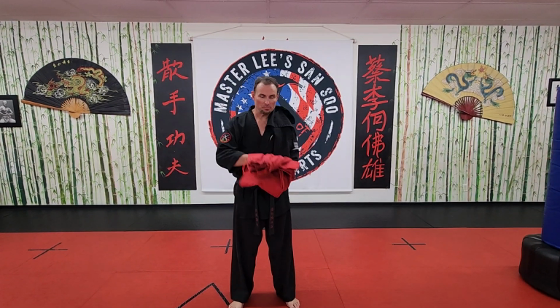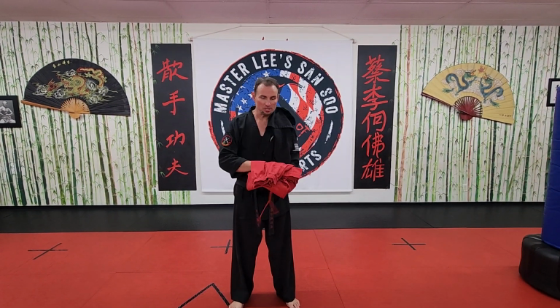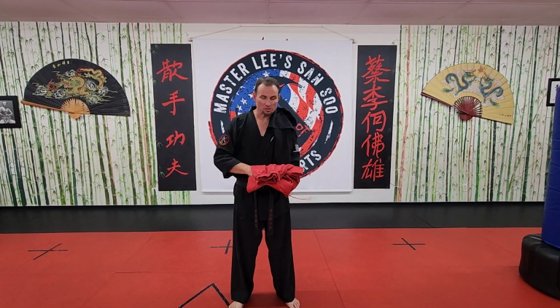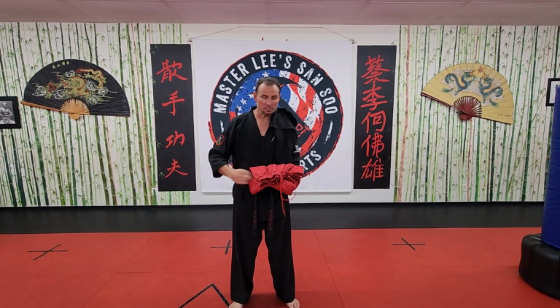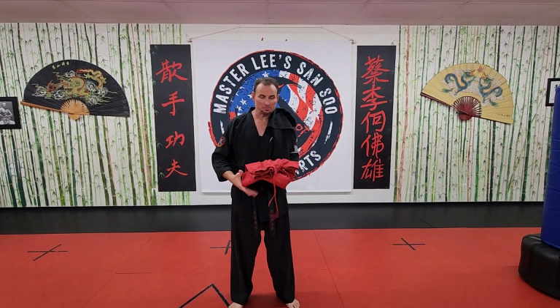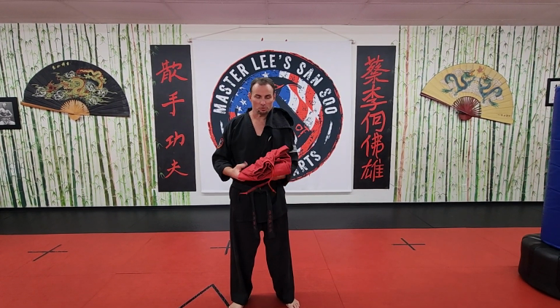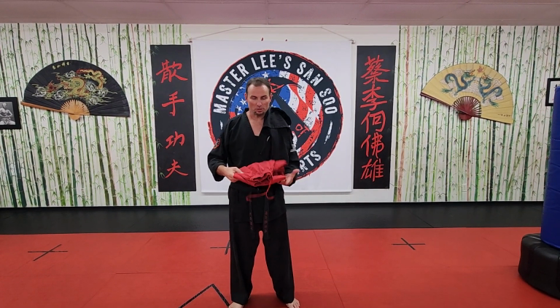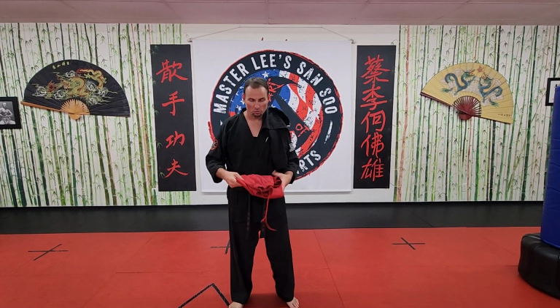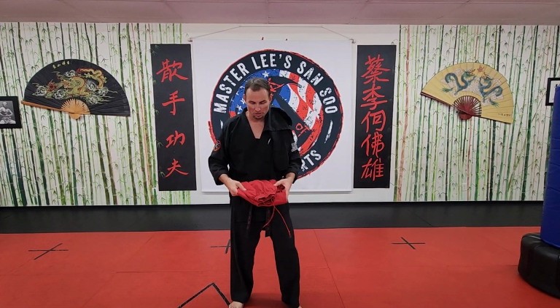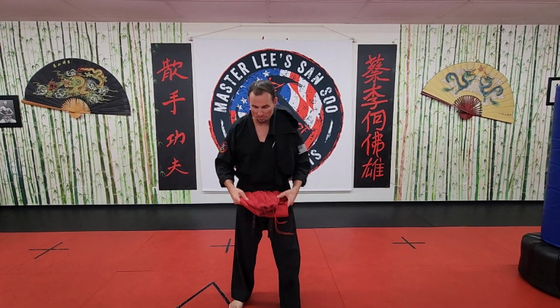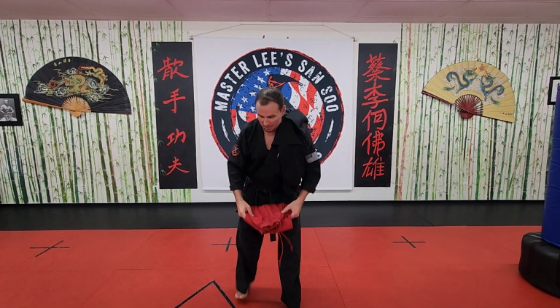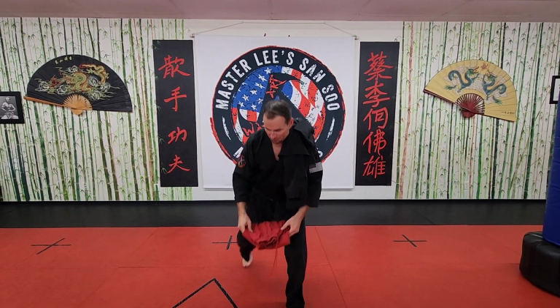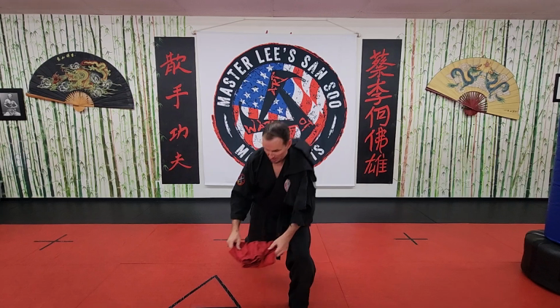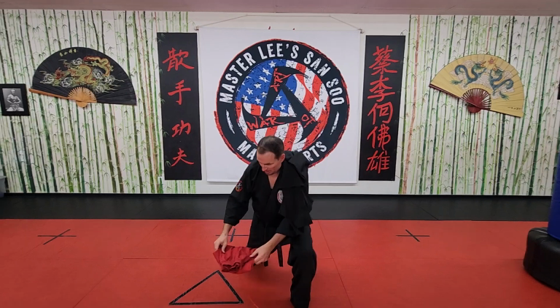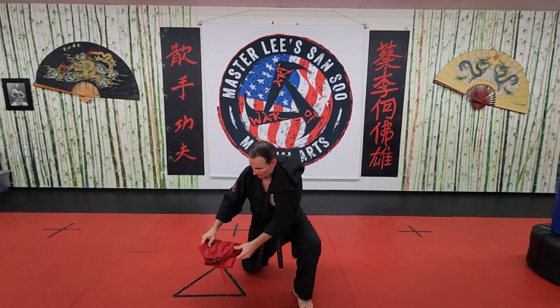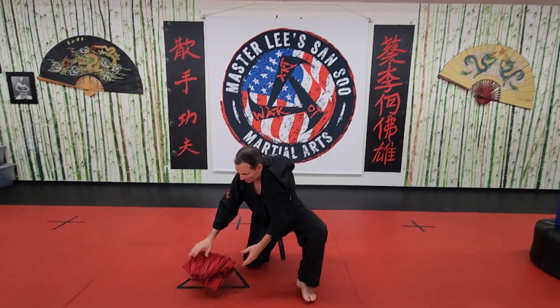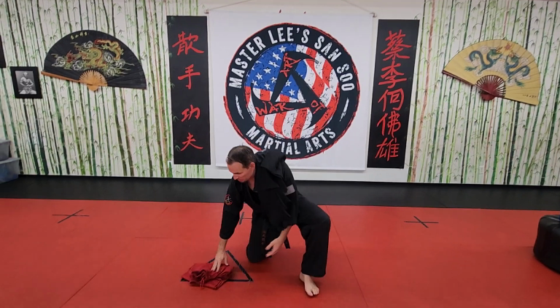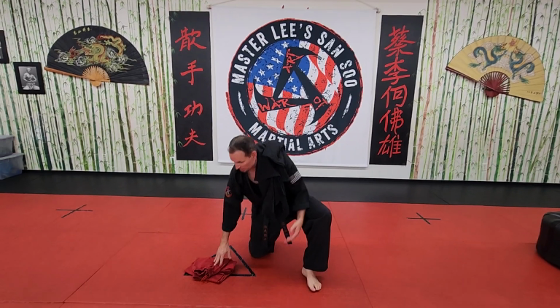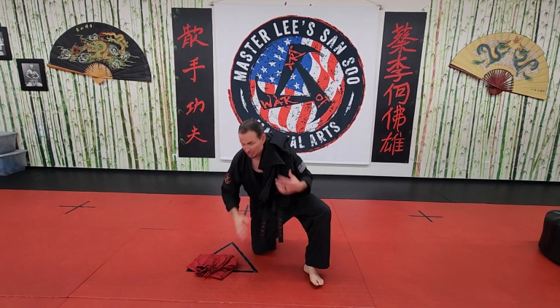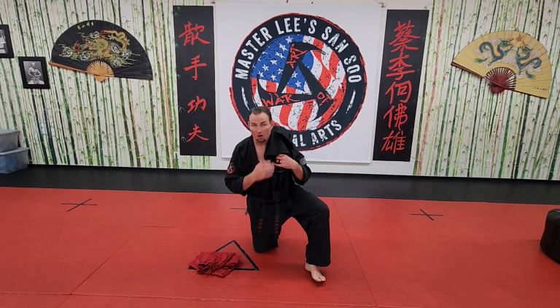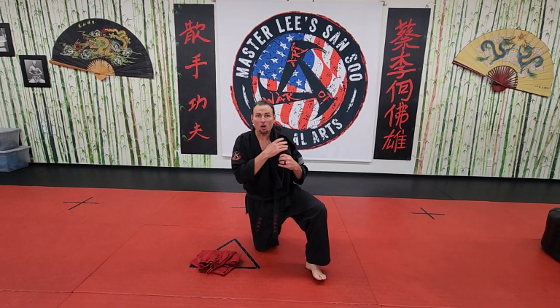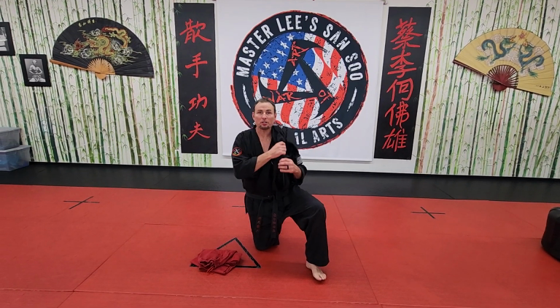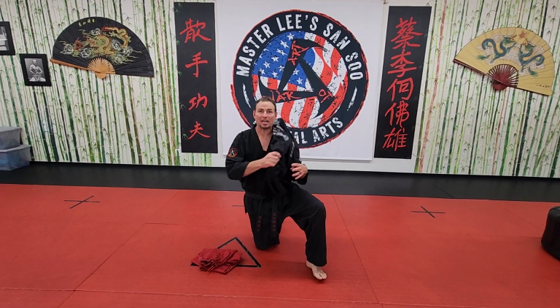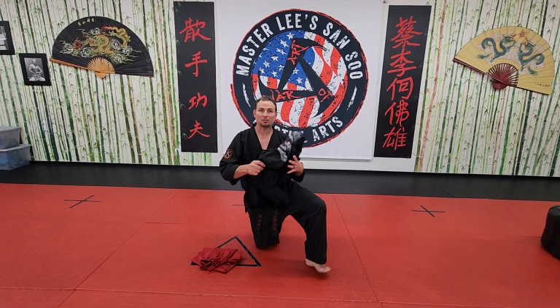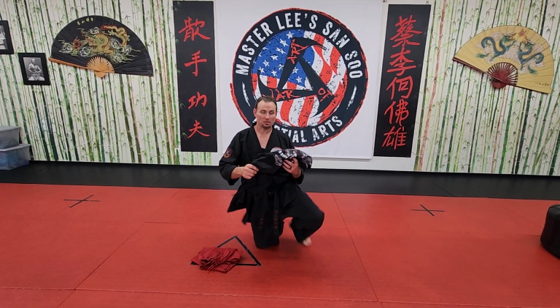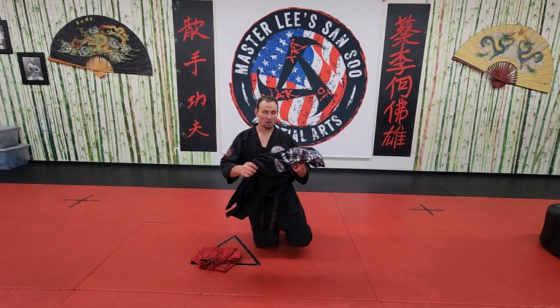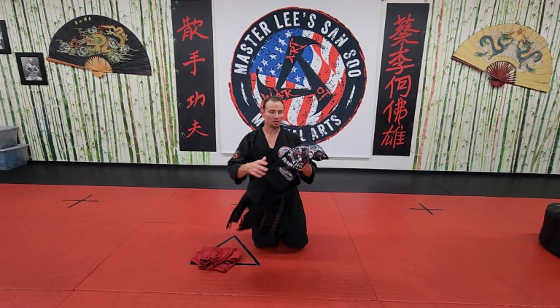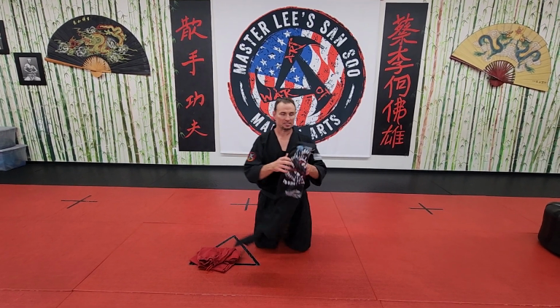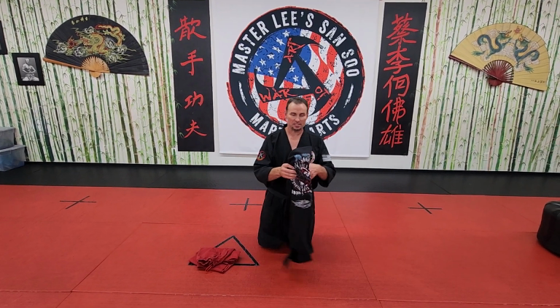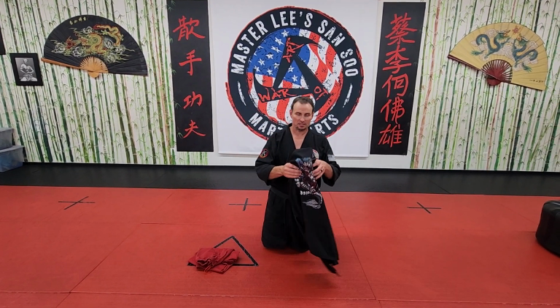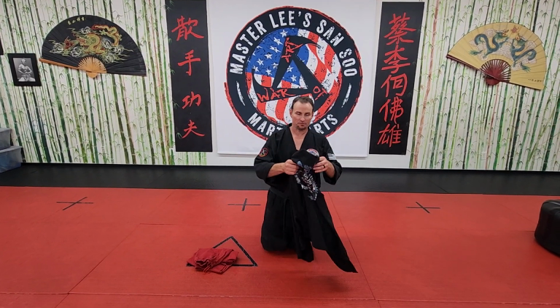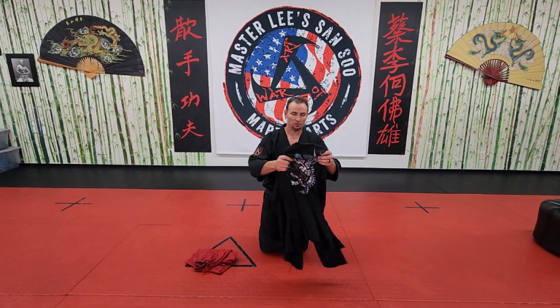Now I'm going to show you something really cool in a minute — how to put your gi all together, all nice and neatly folded.